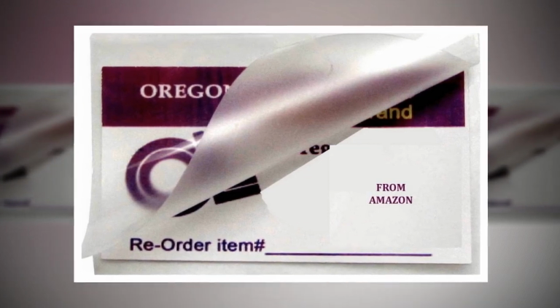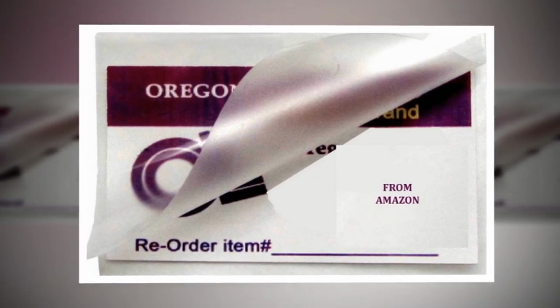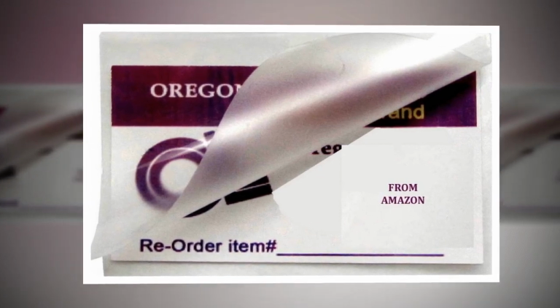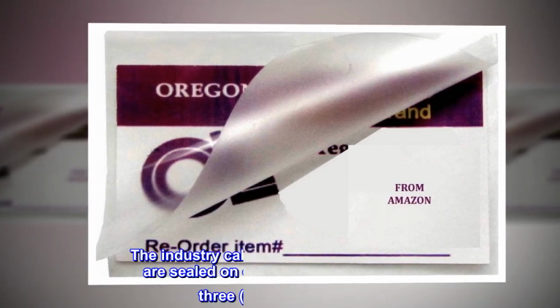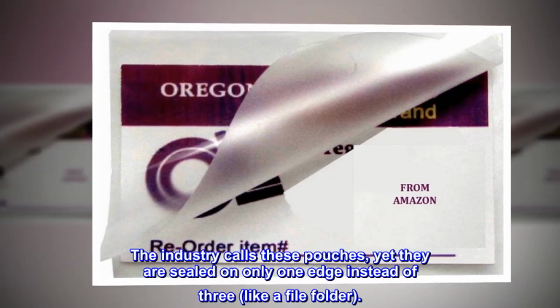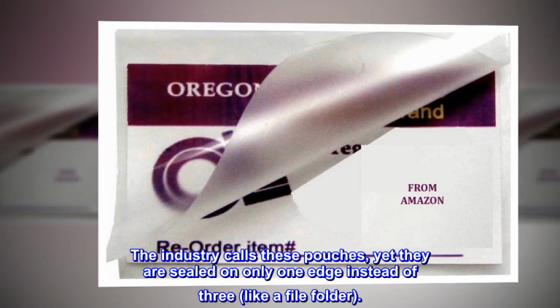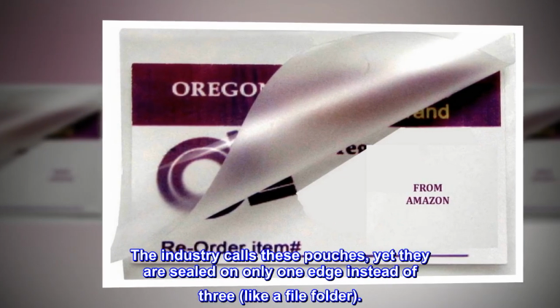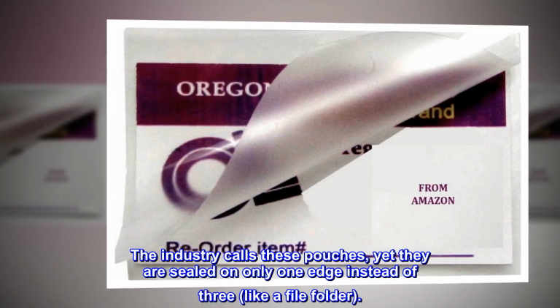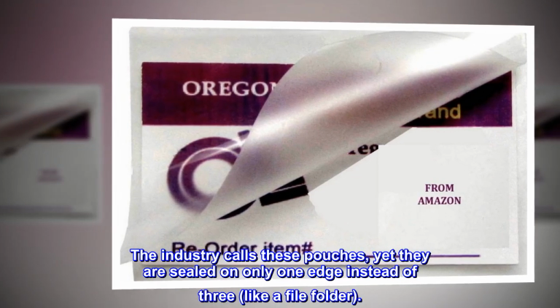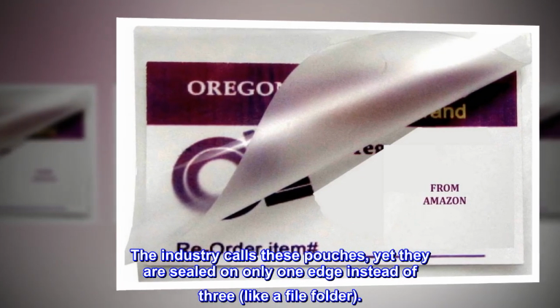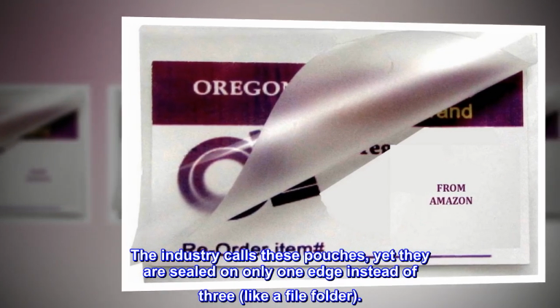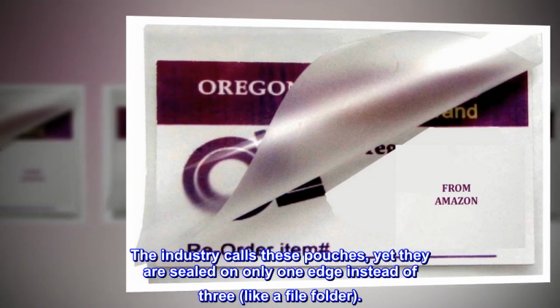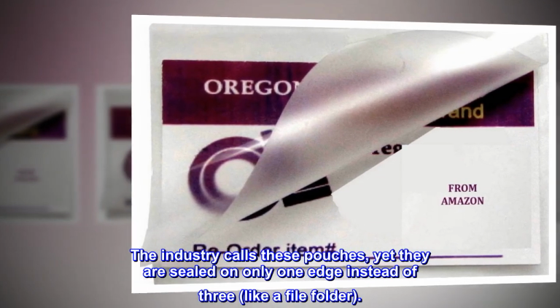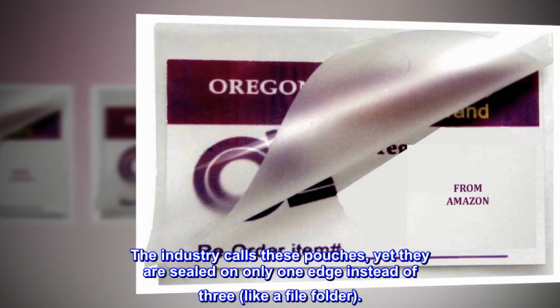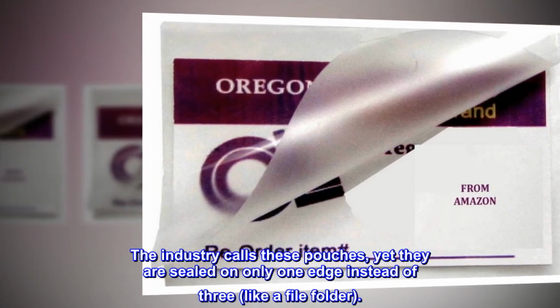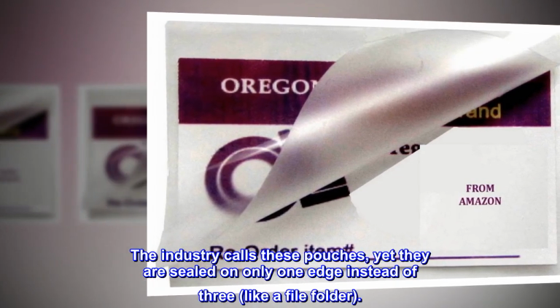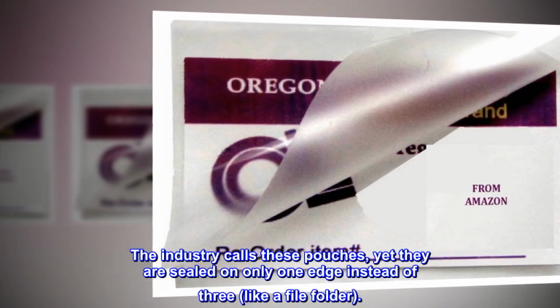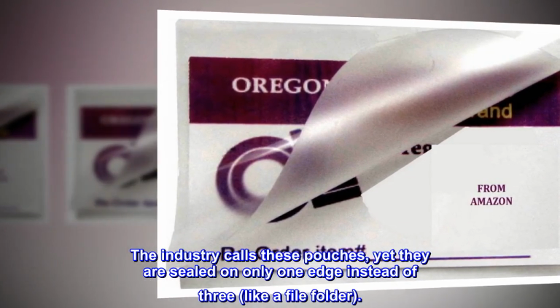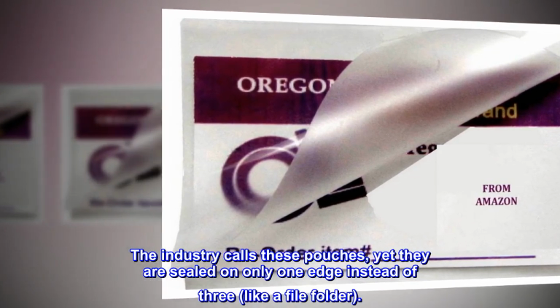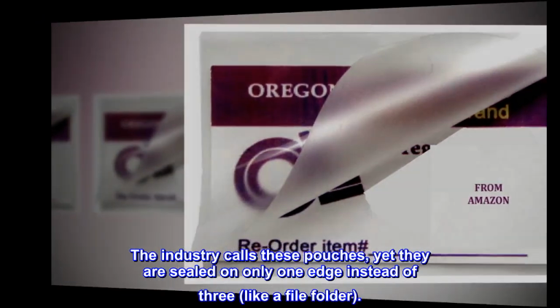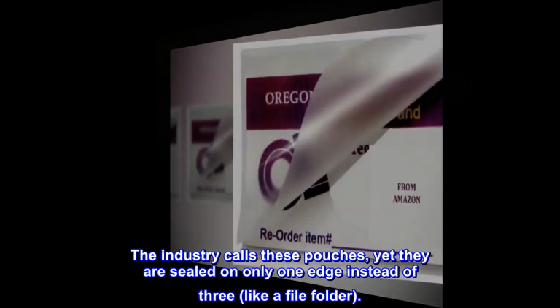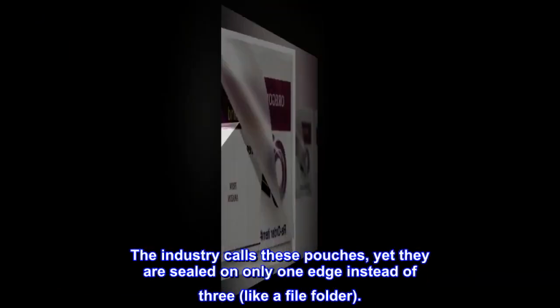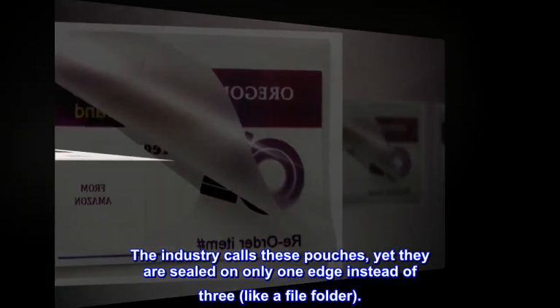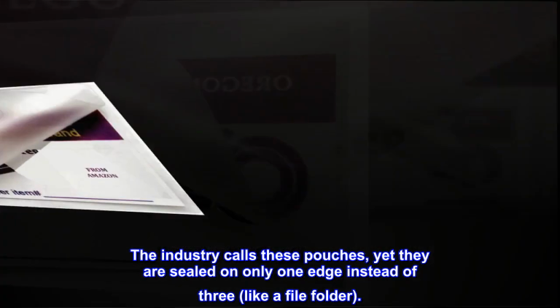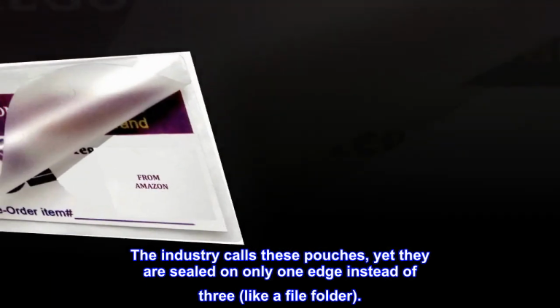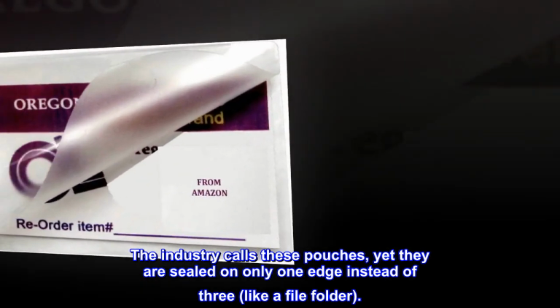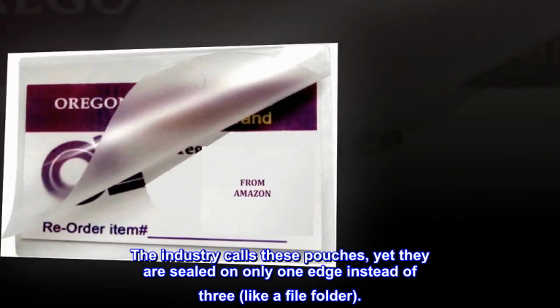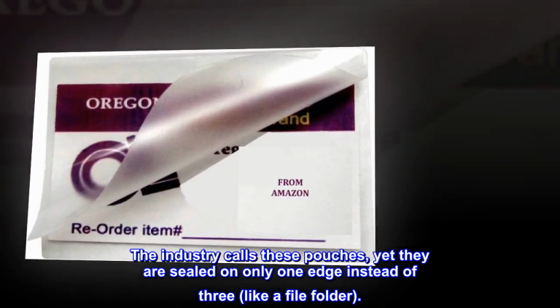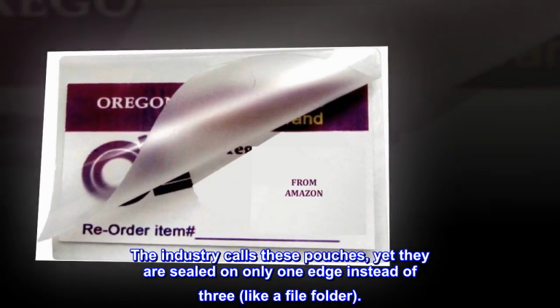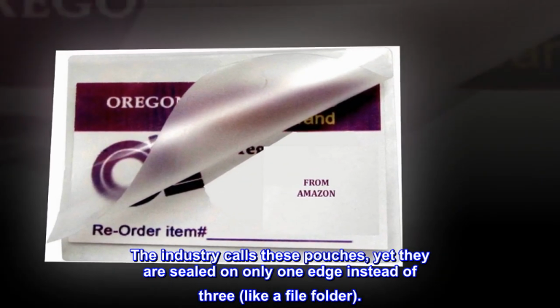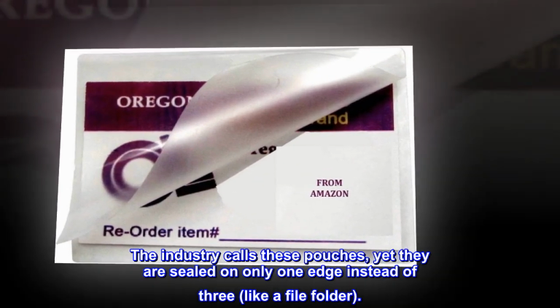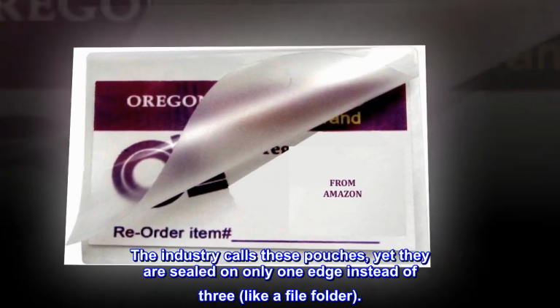The industry calls these pouches, yet they are sealed on only one edge instead of three, like a file folder.